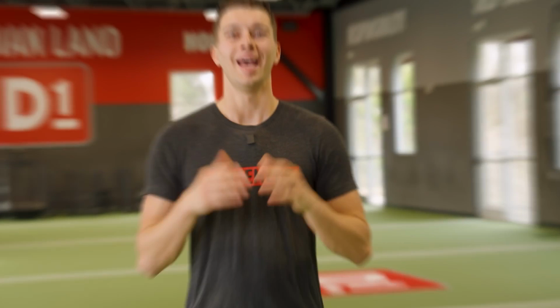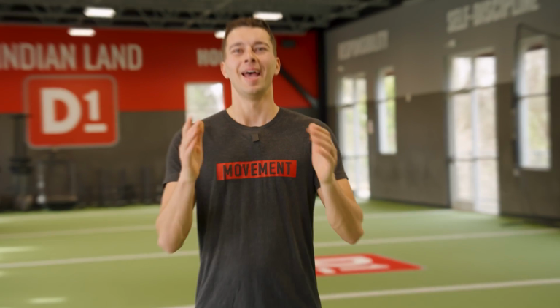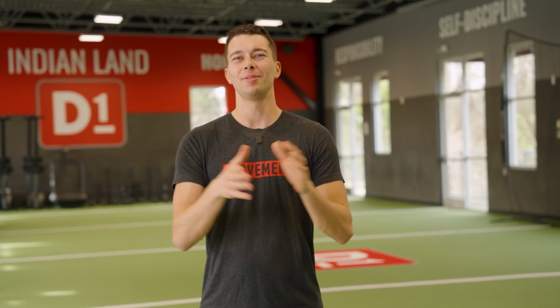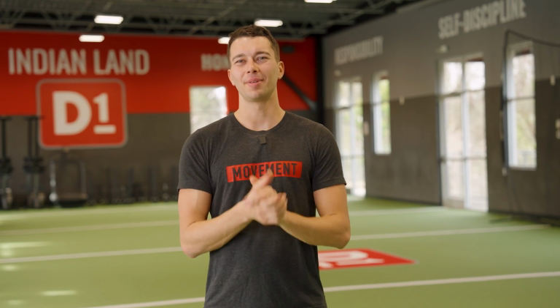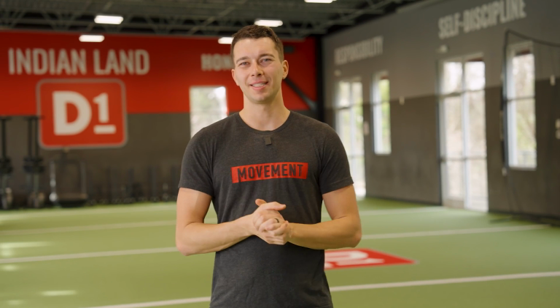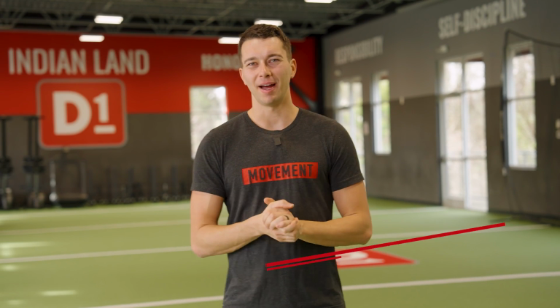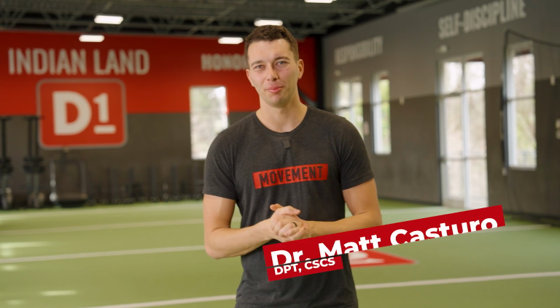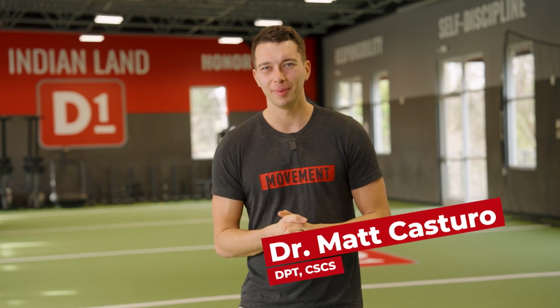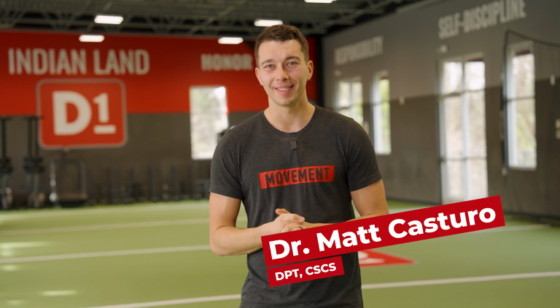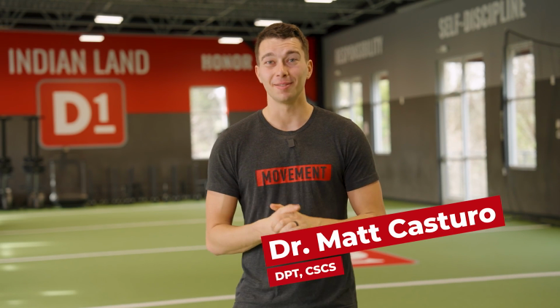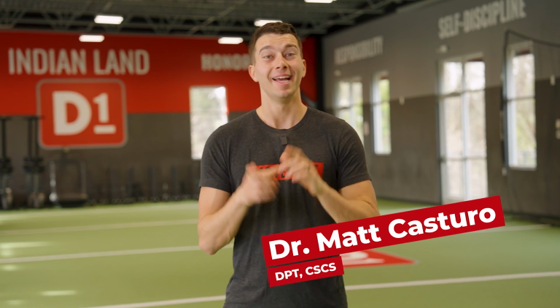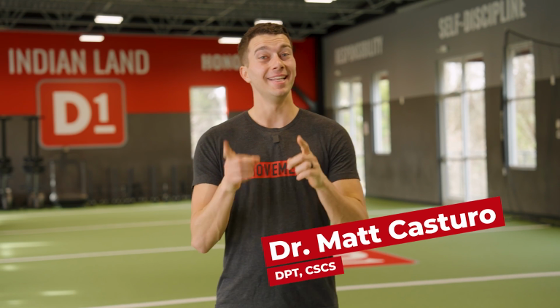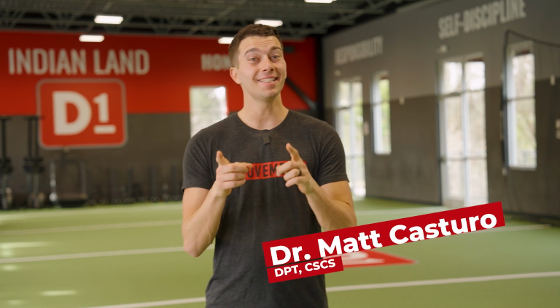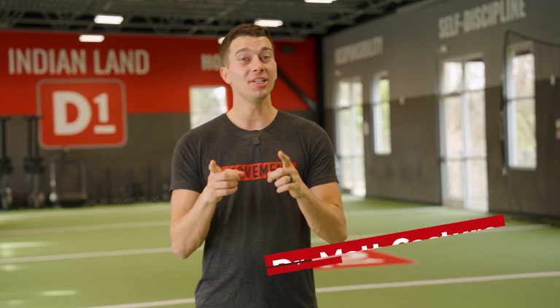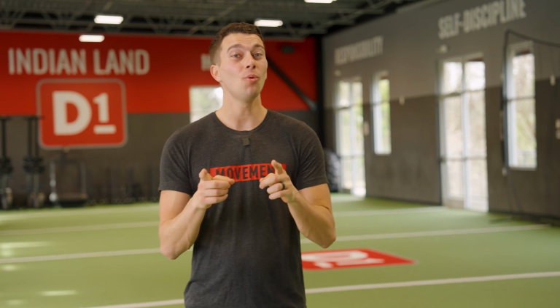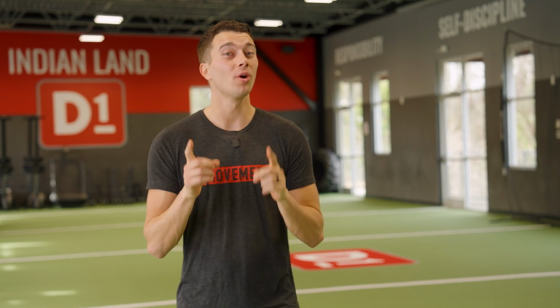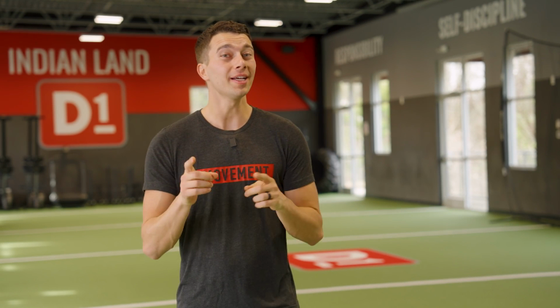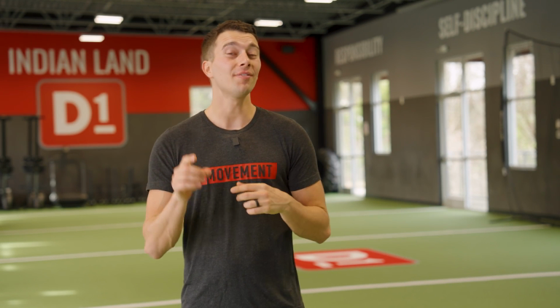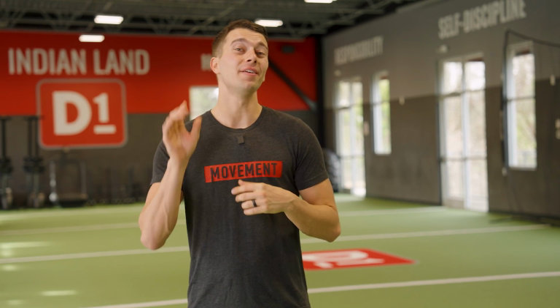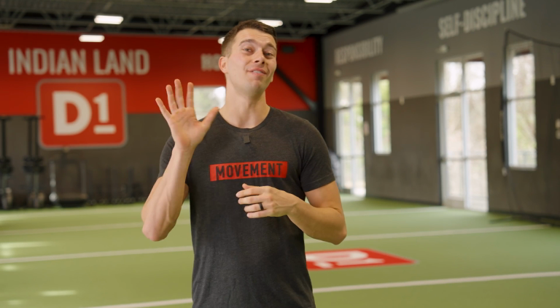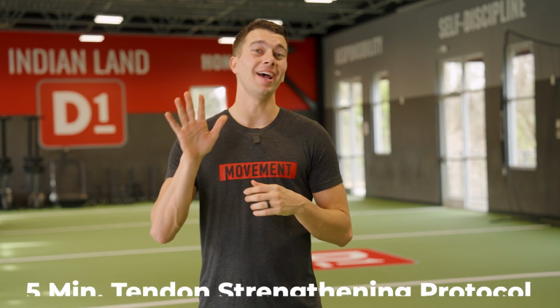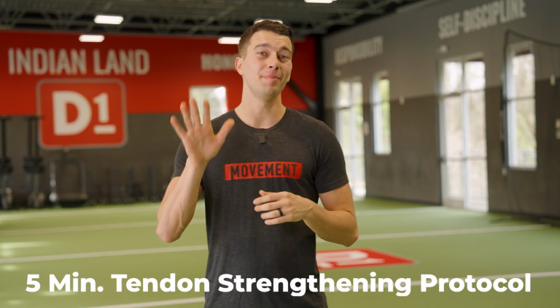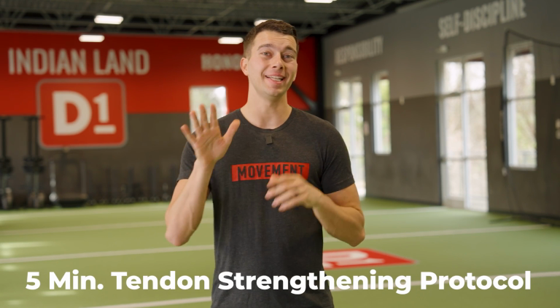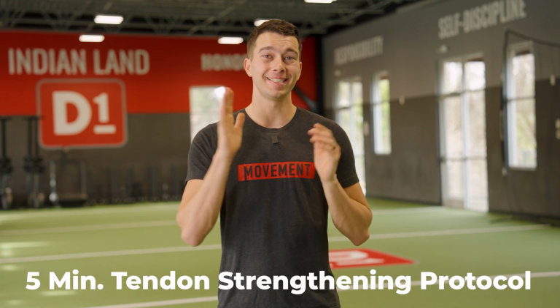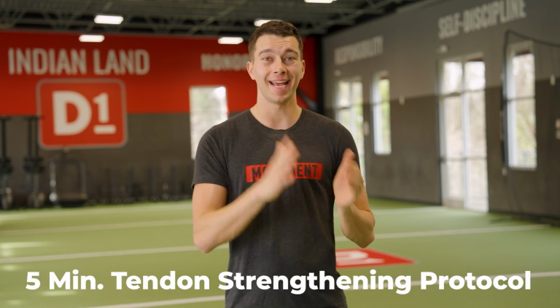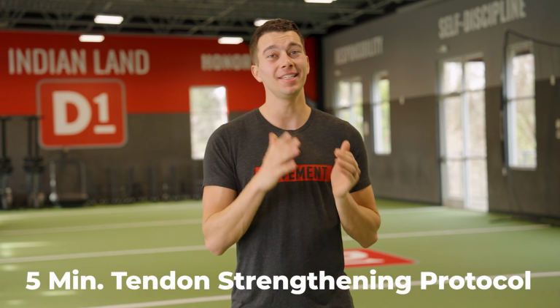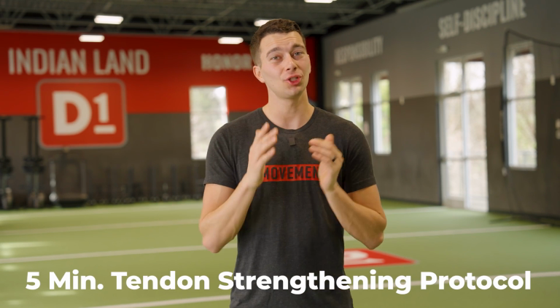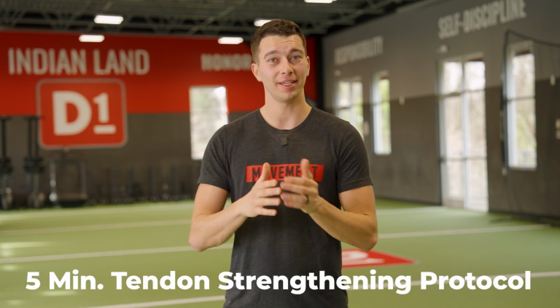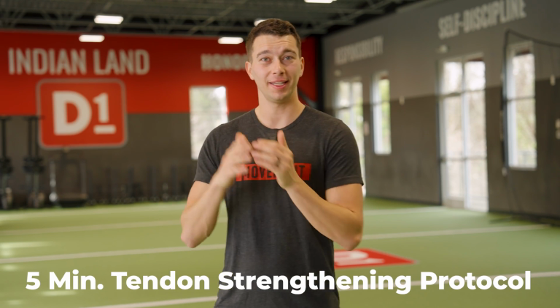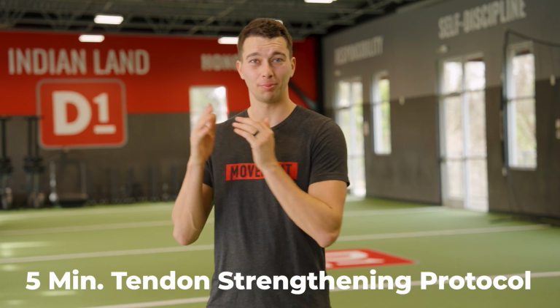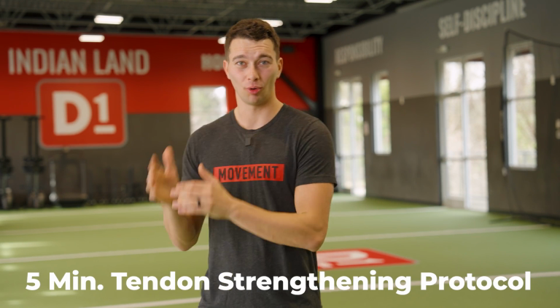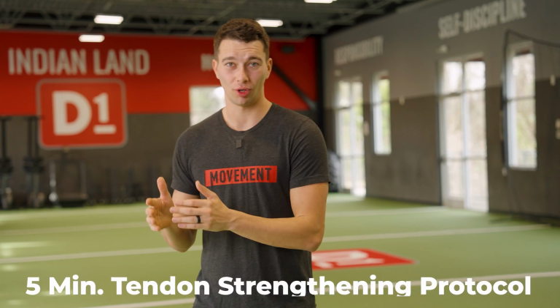Hey, what's up guys, Matt with The Movement System. In this video, we're going to cover the five minute tendon strengthening protocol.